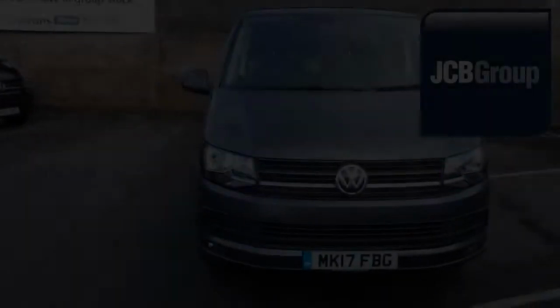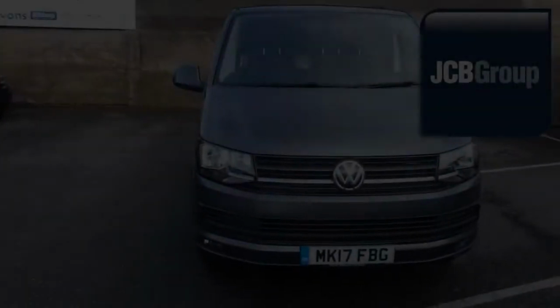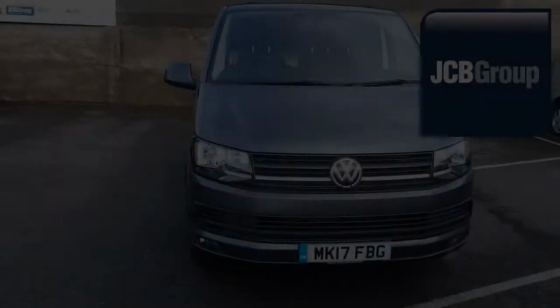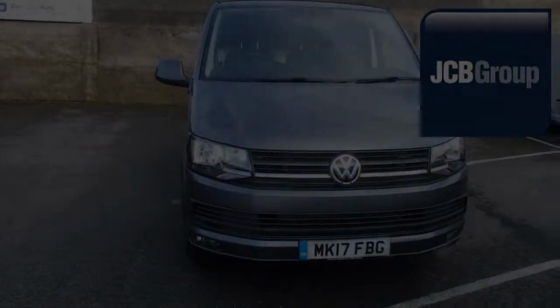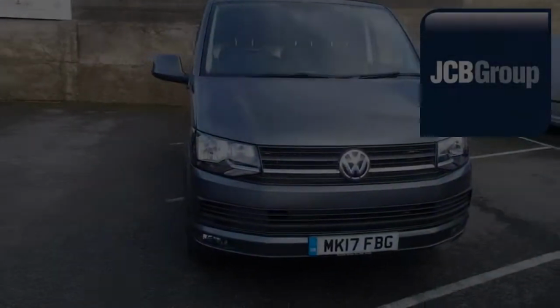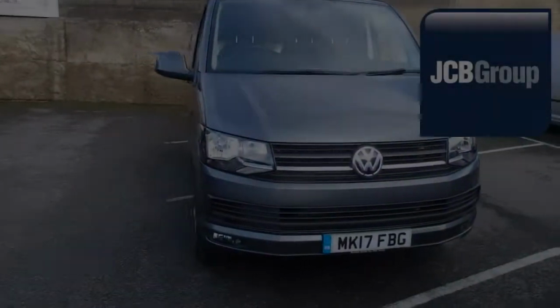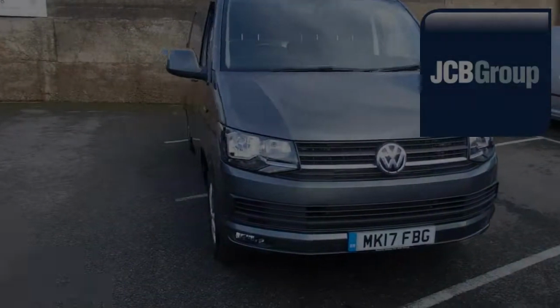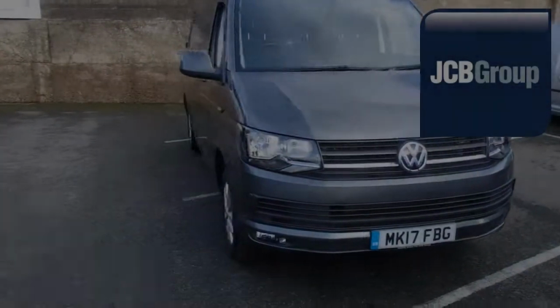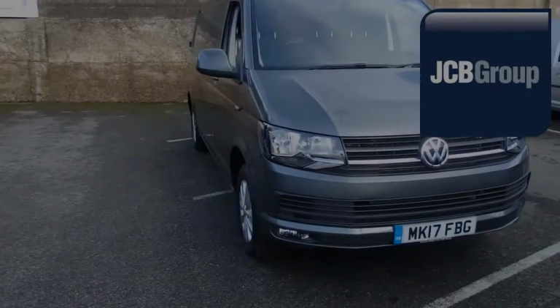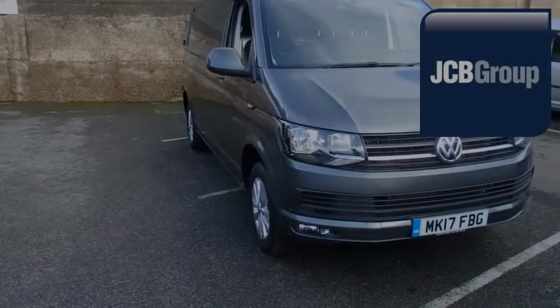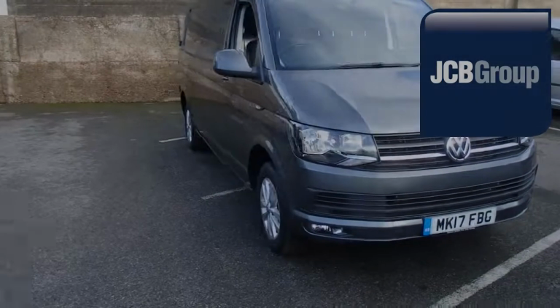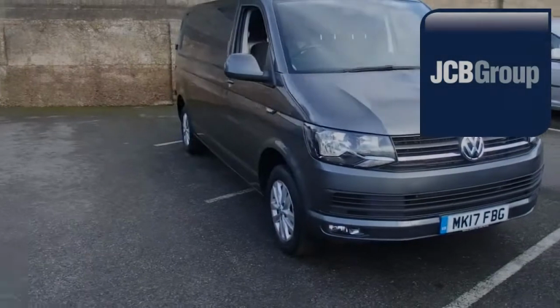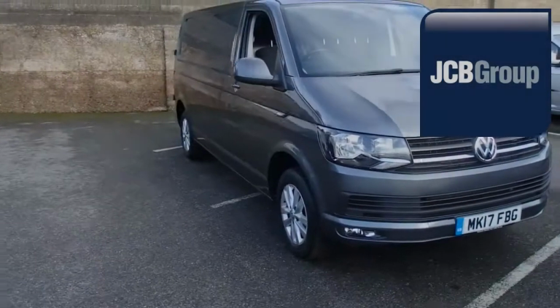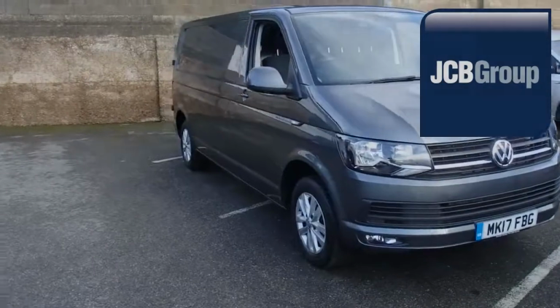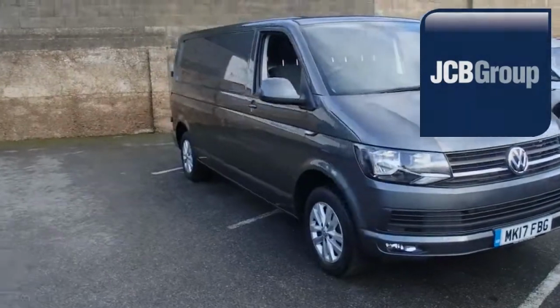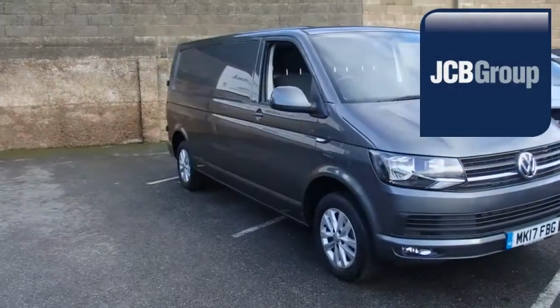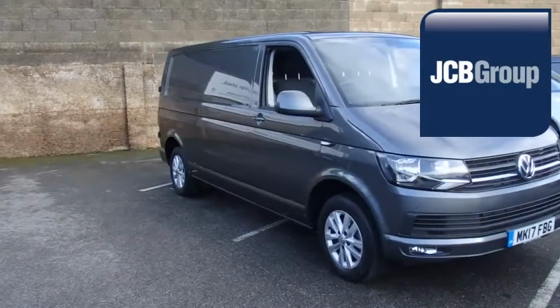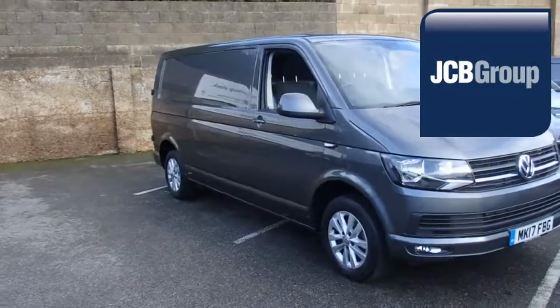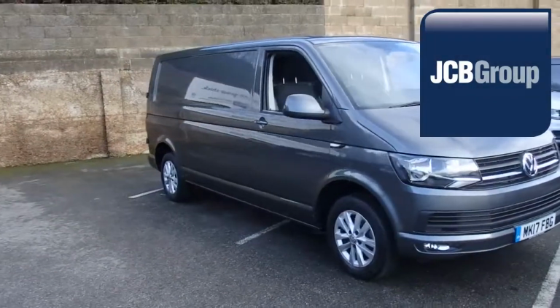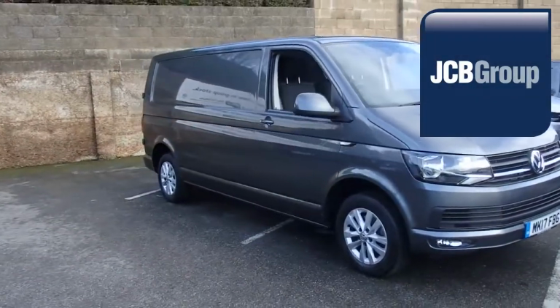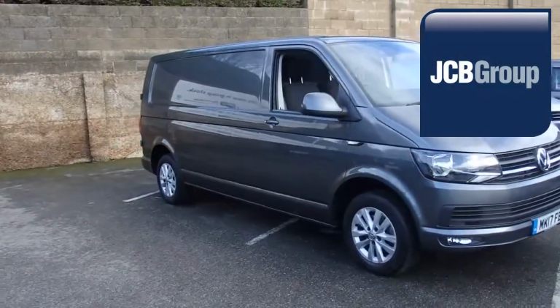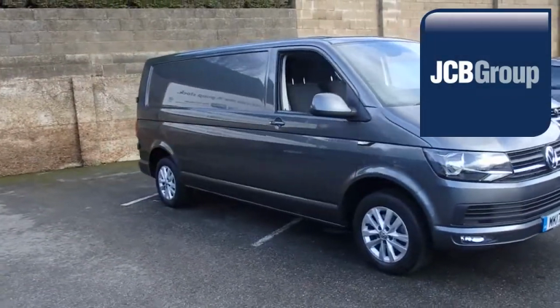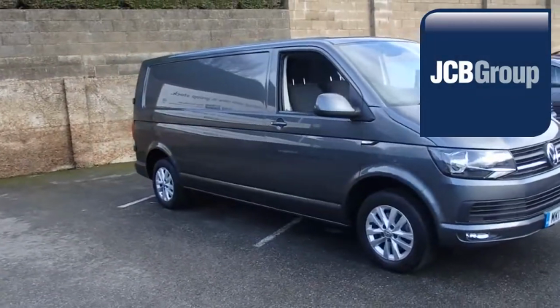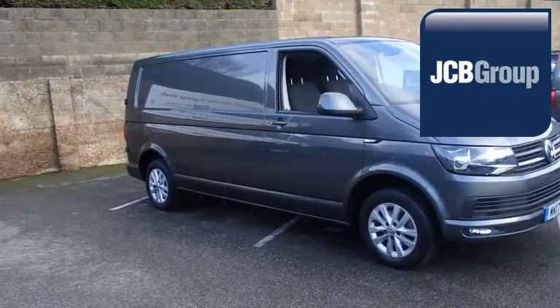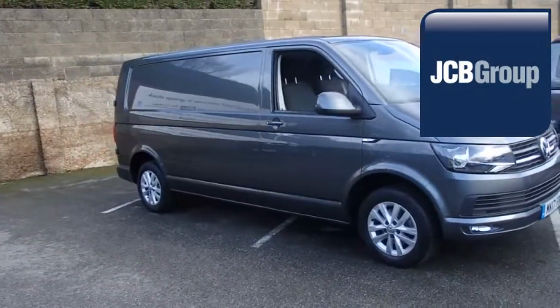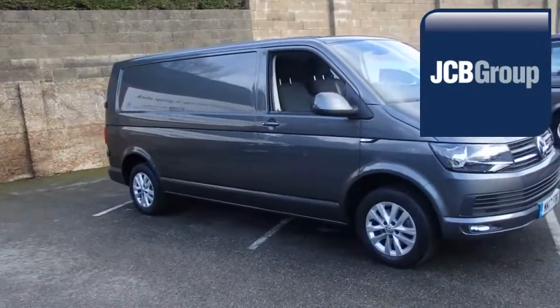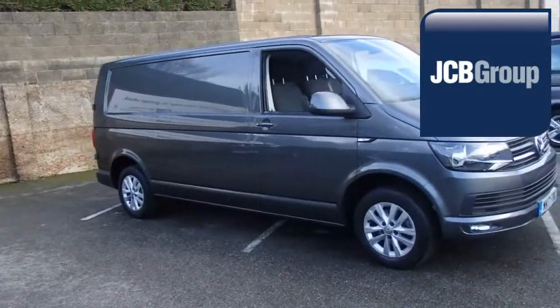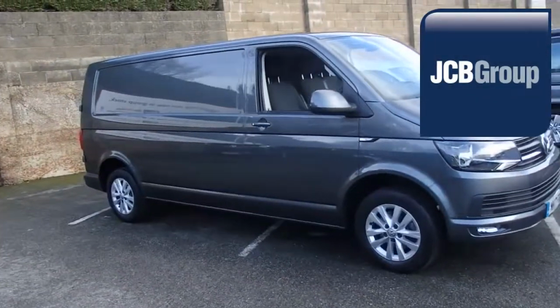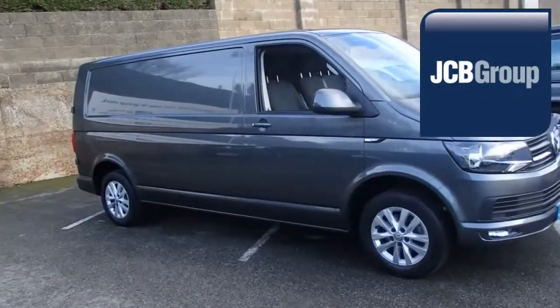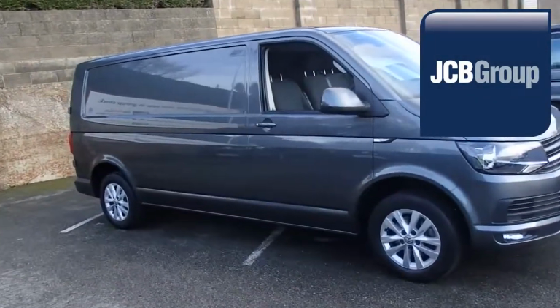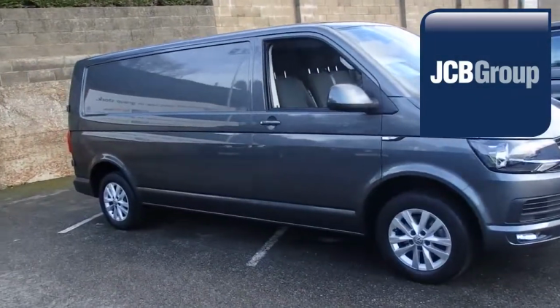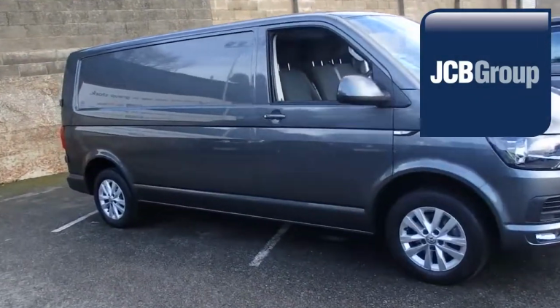Hello, welcome to JCB Eurovans Eastbourne Van Centre.